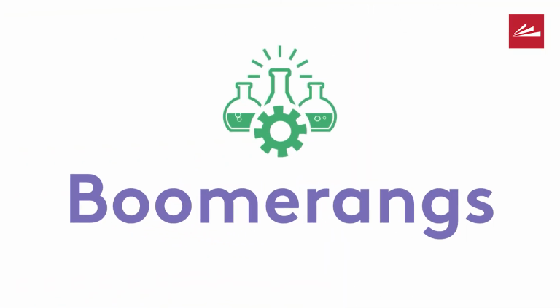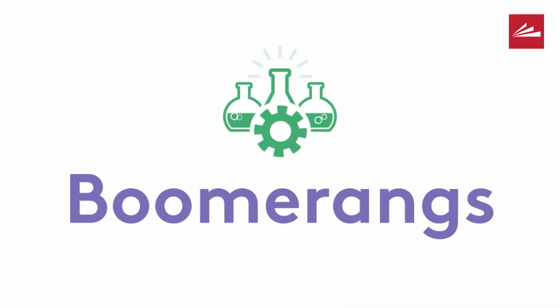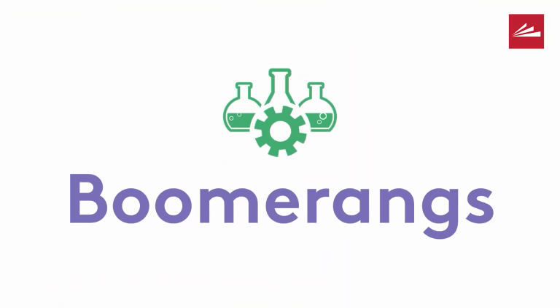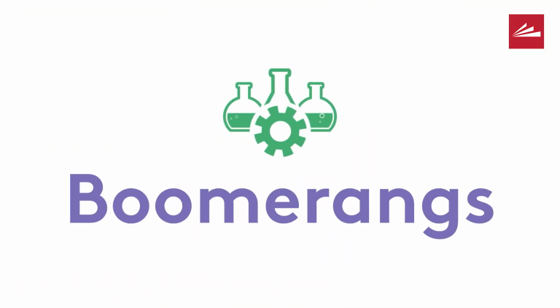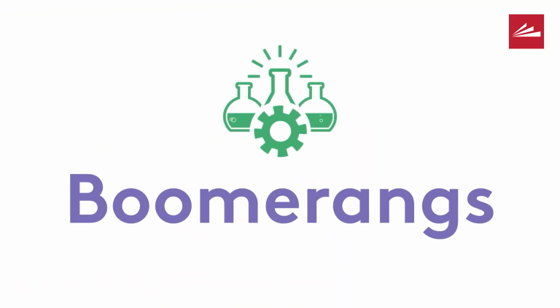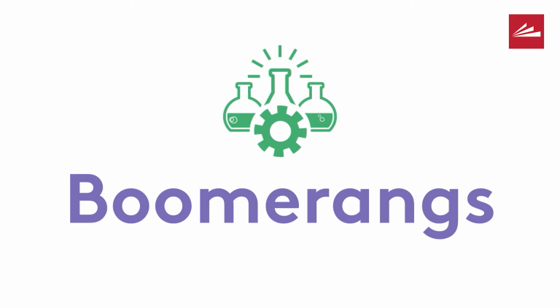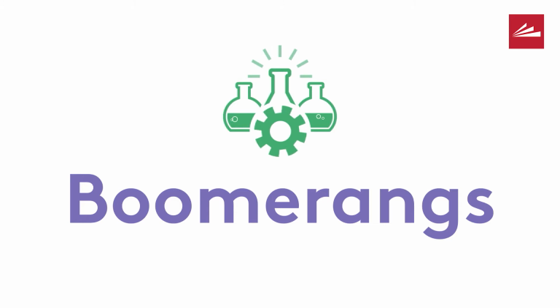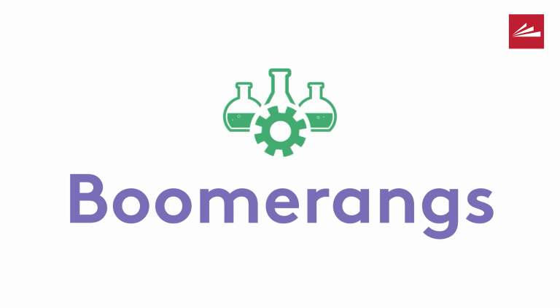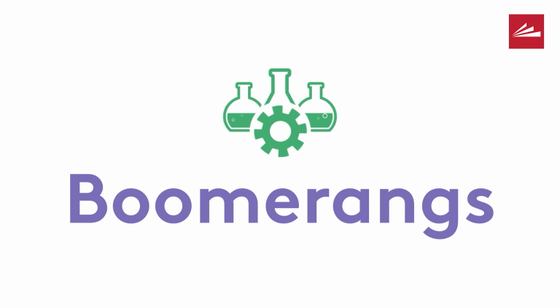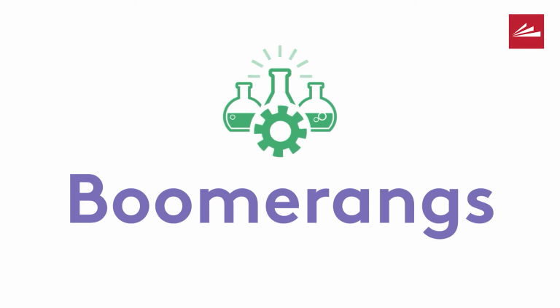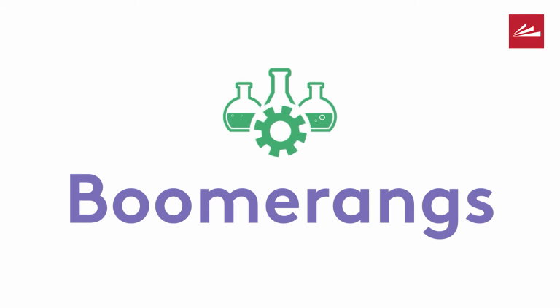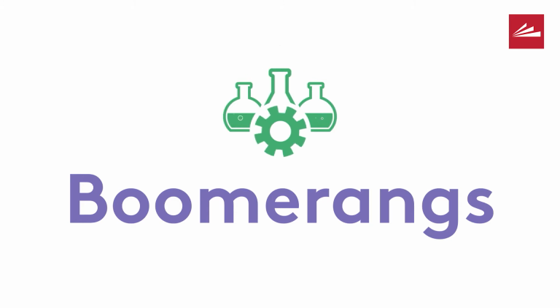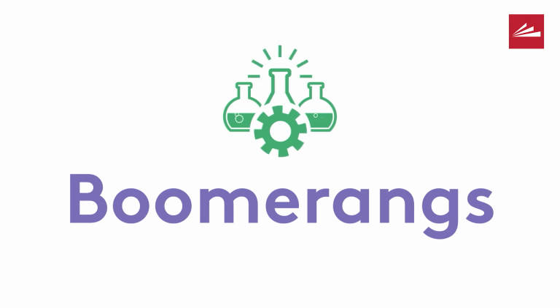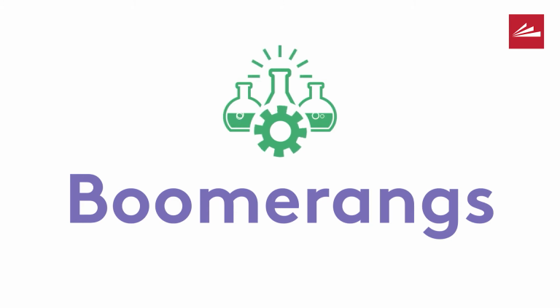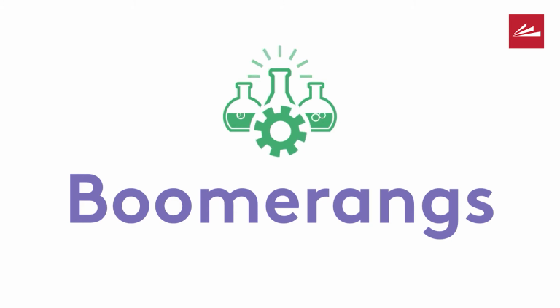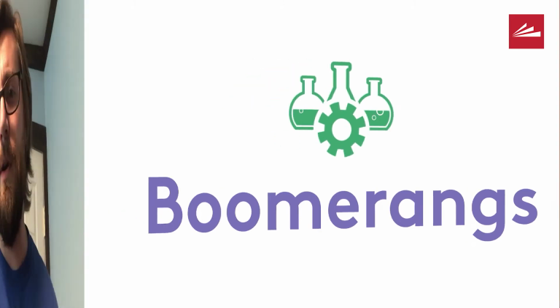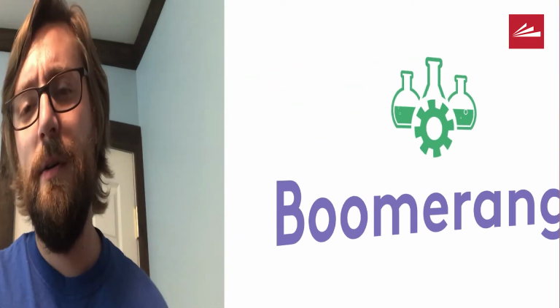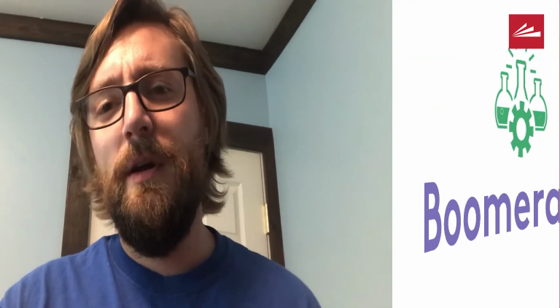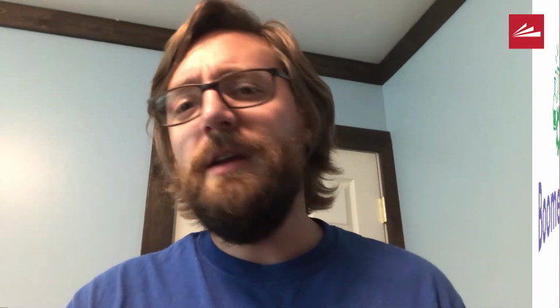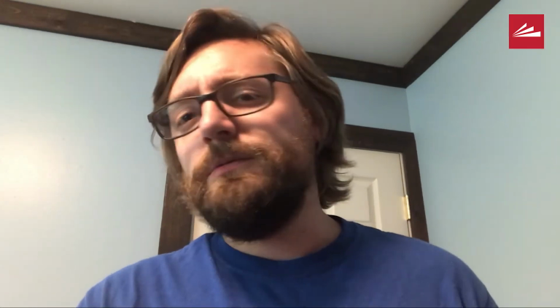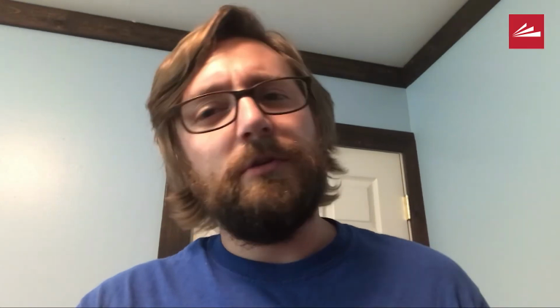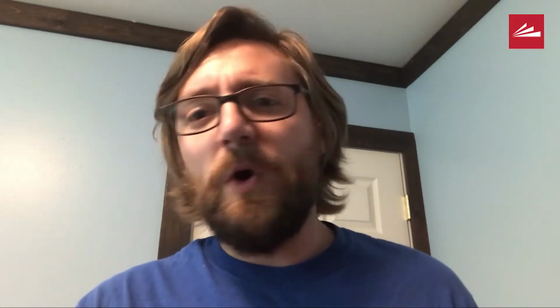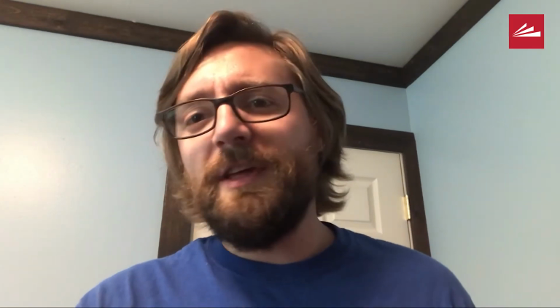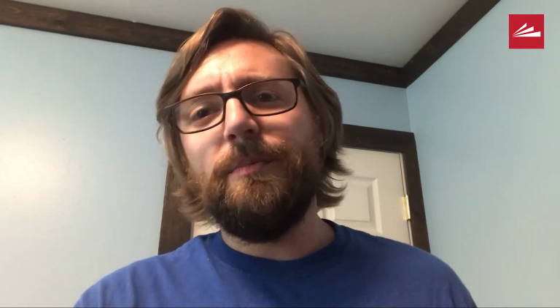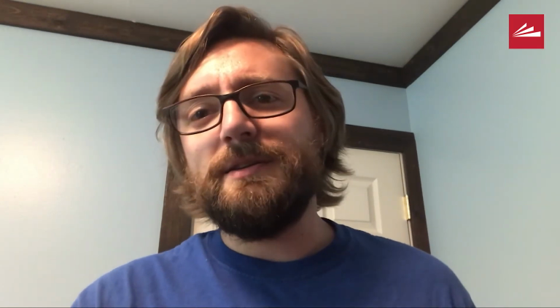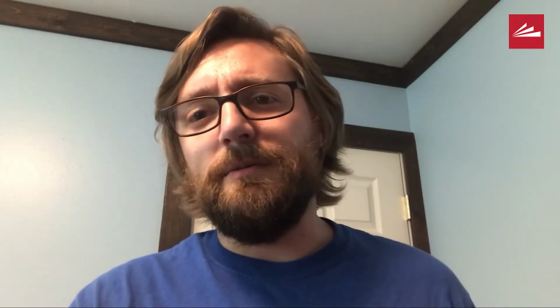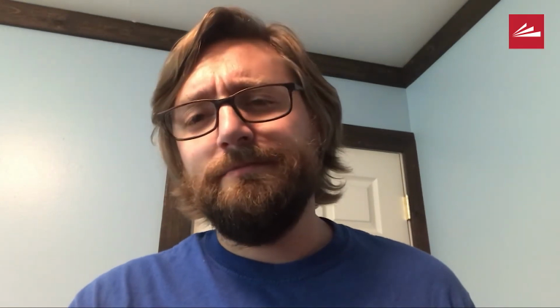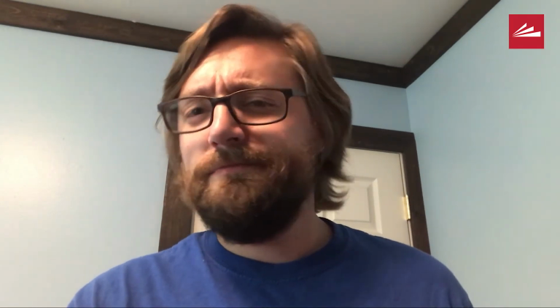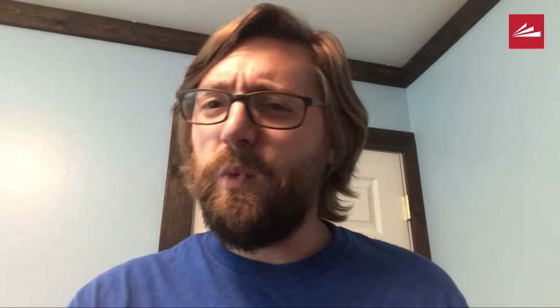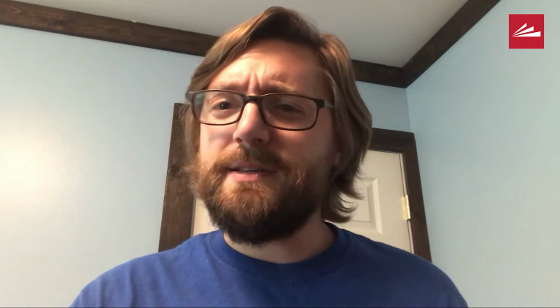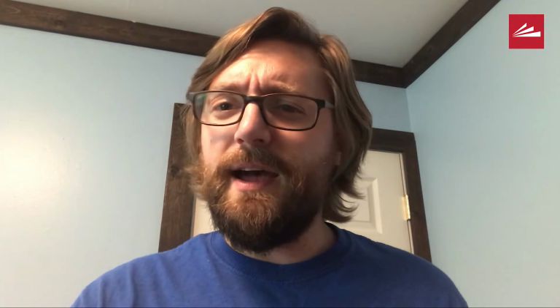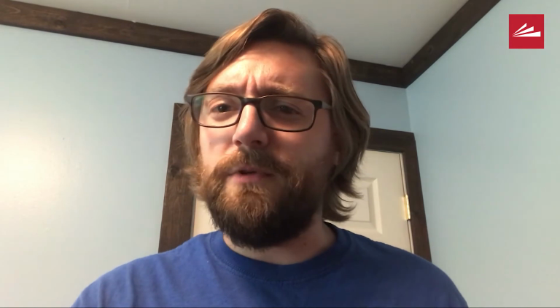But before we get into that, let's talk a little bit about how boomerangs work. You throw them and they come back to you. But why does that happen?